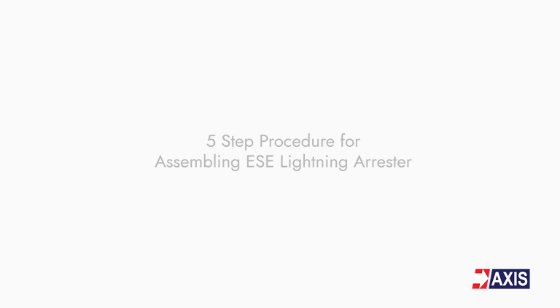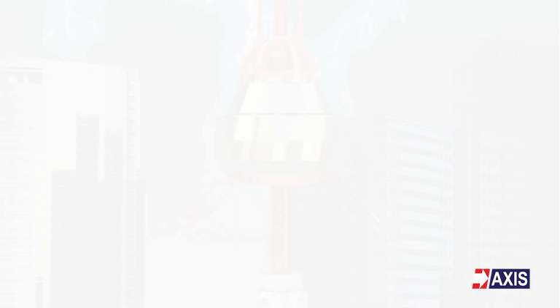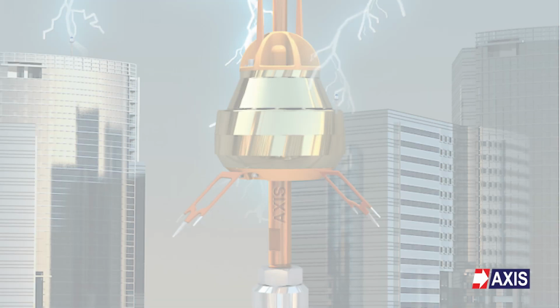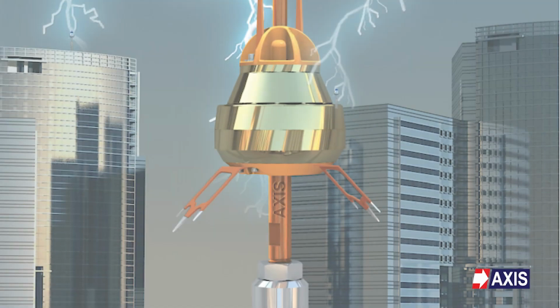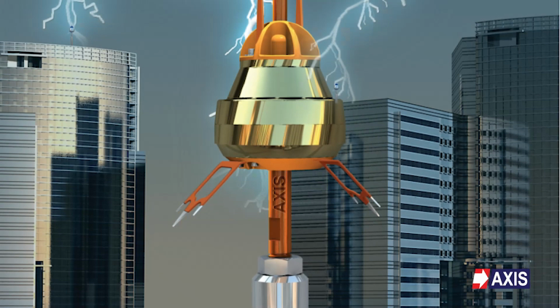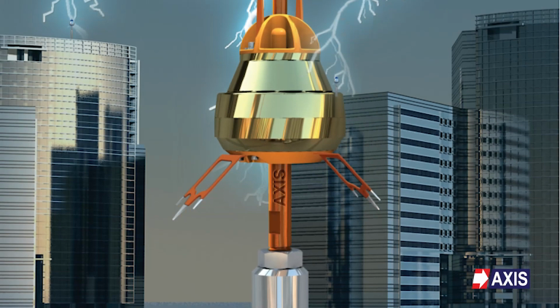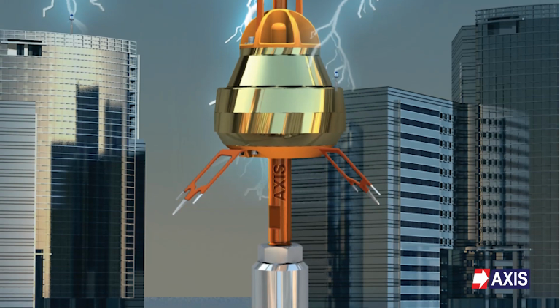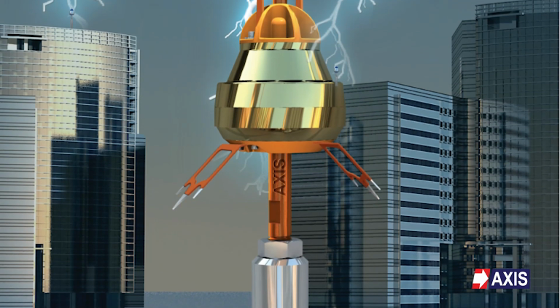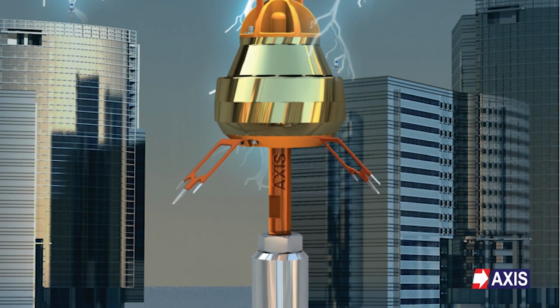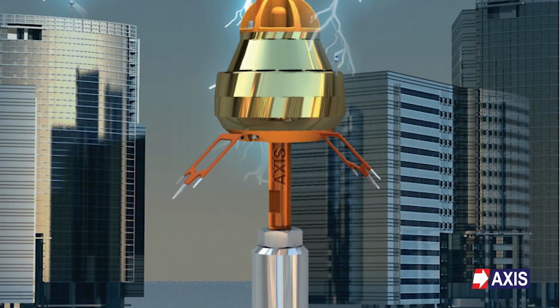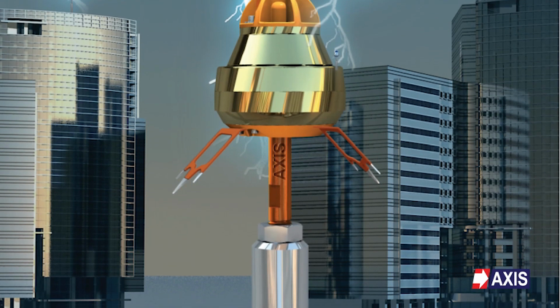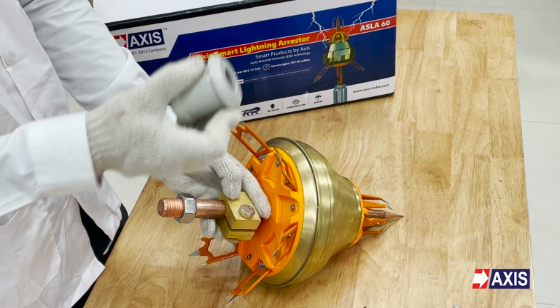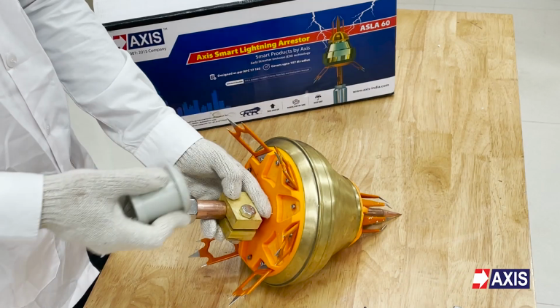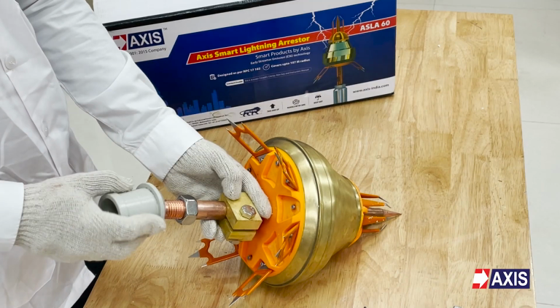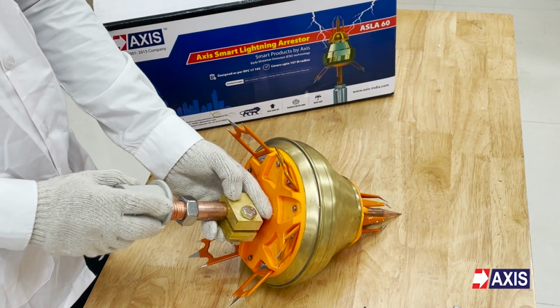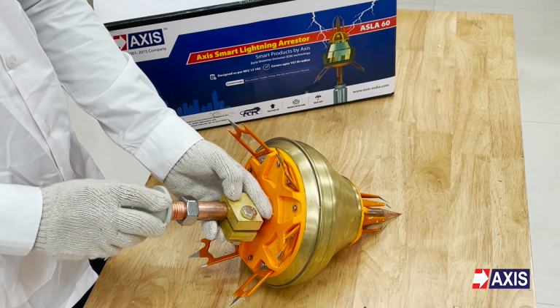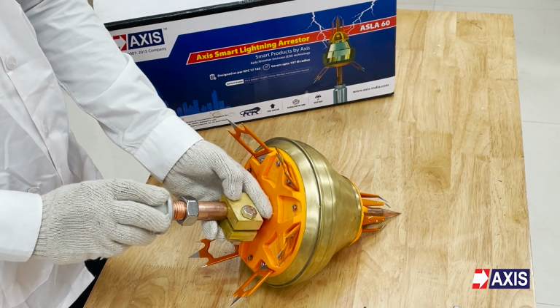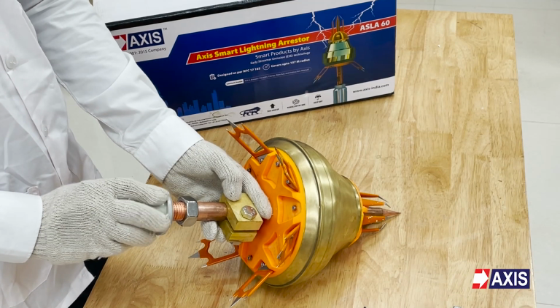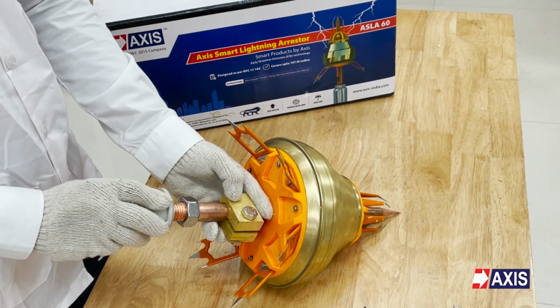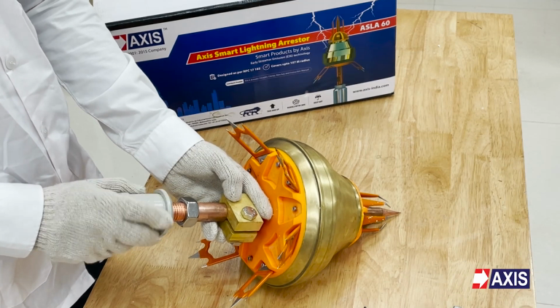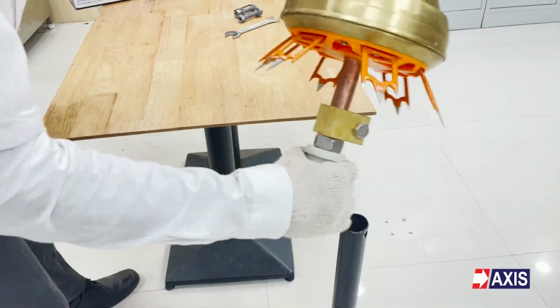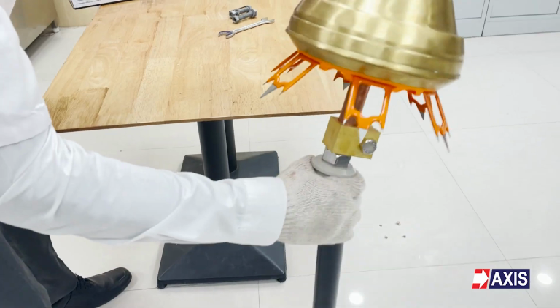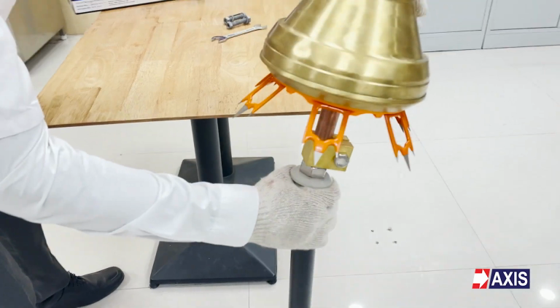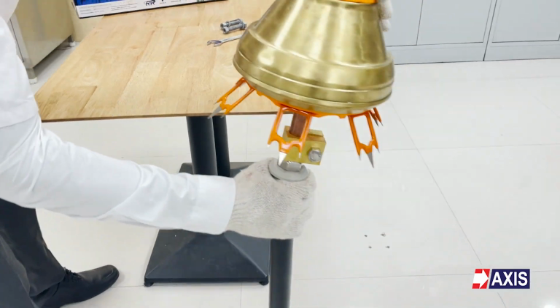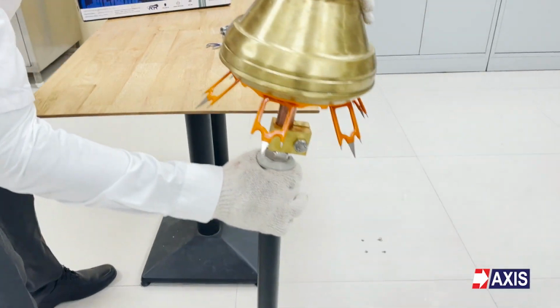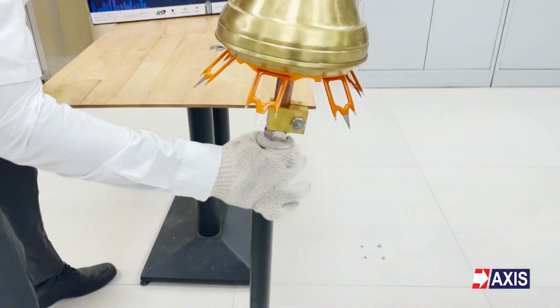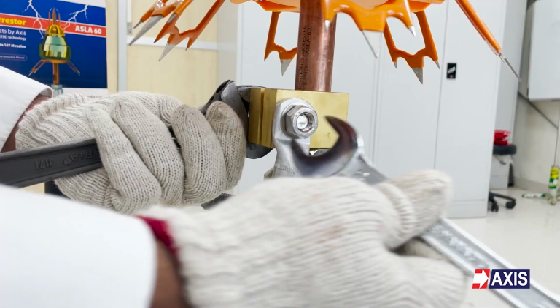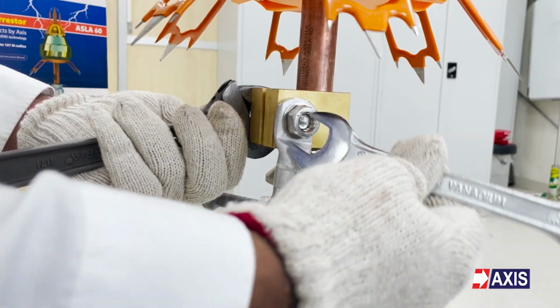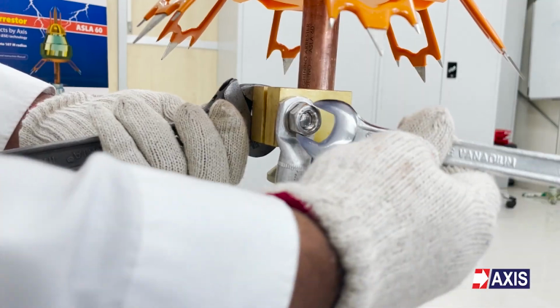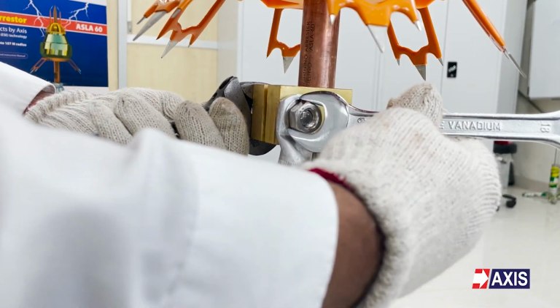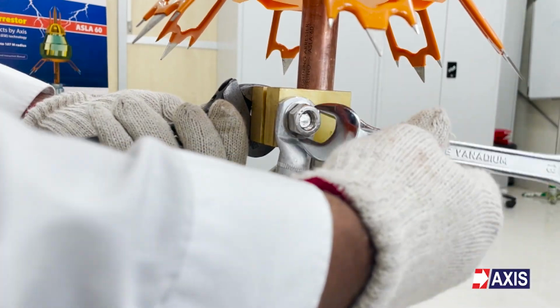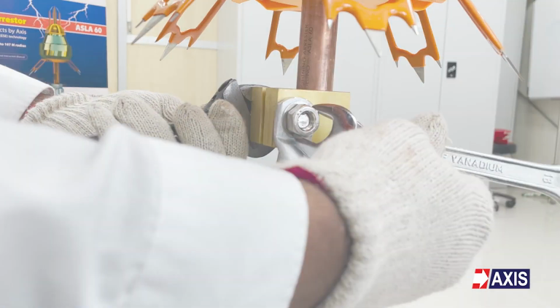In this video, you will learn the 5 step procedure for assembling an ESC Lightning Arrester.